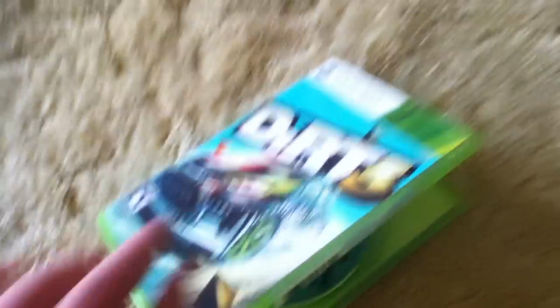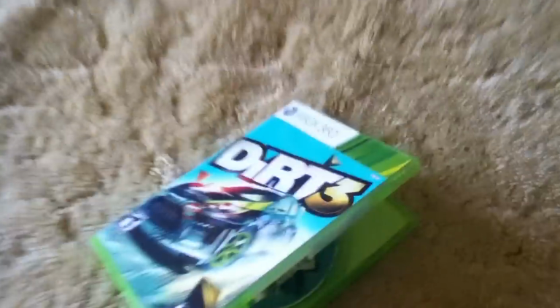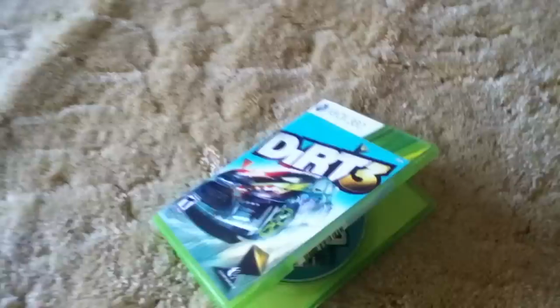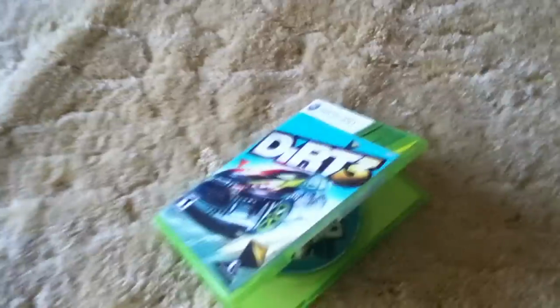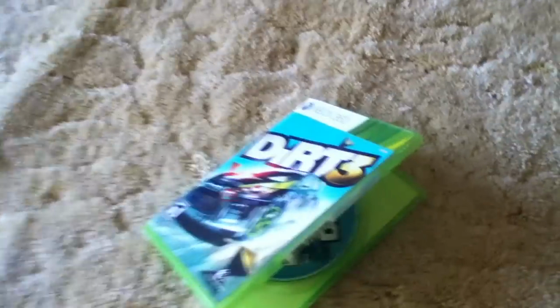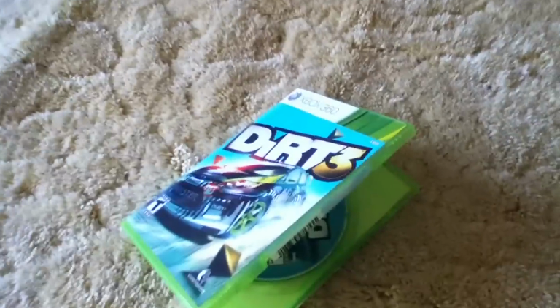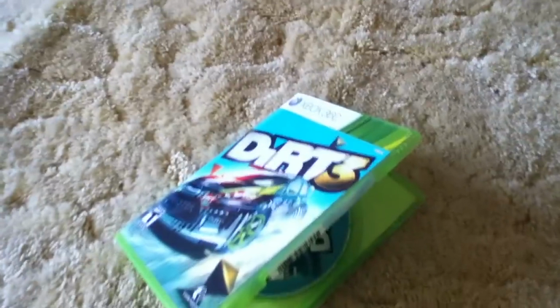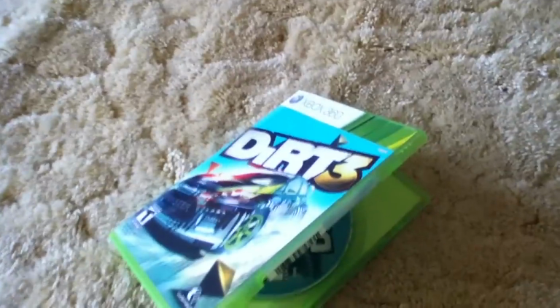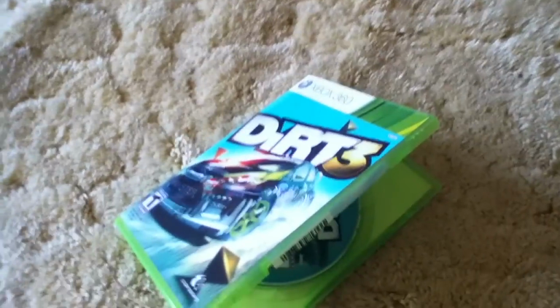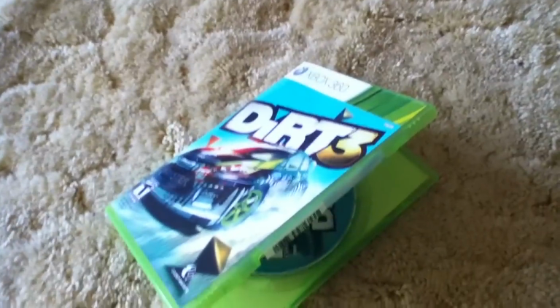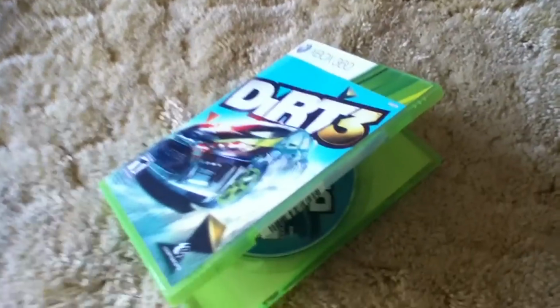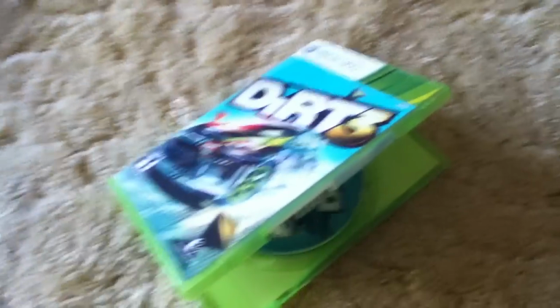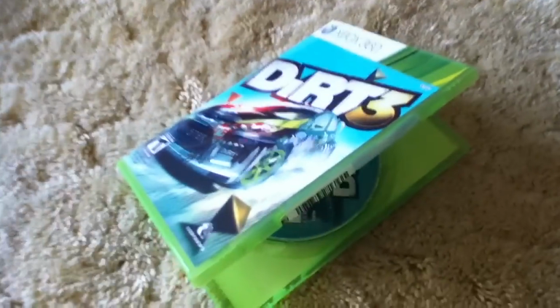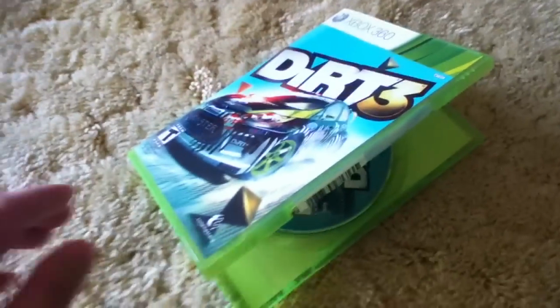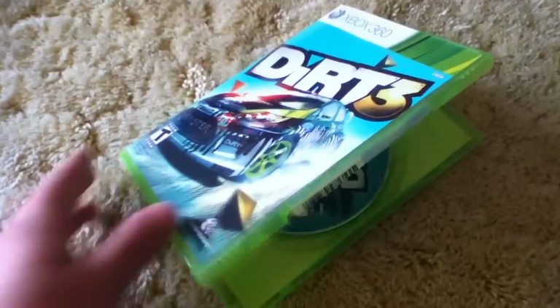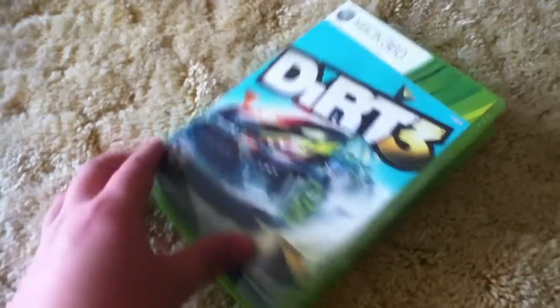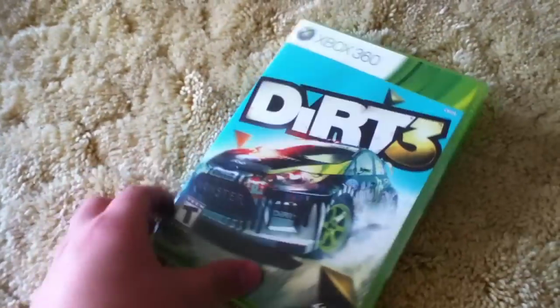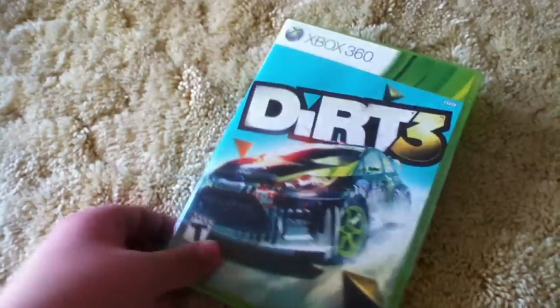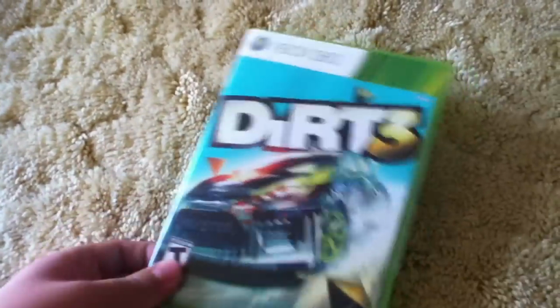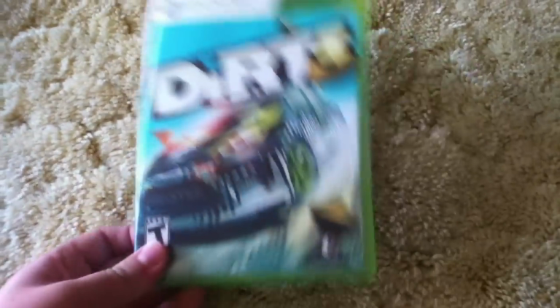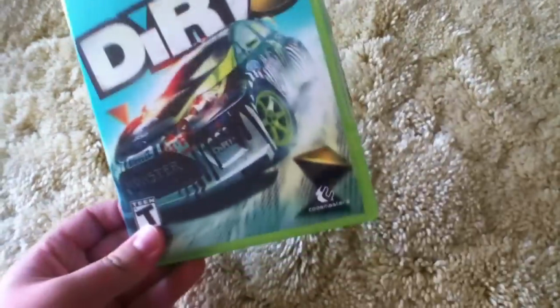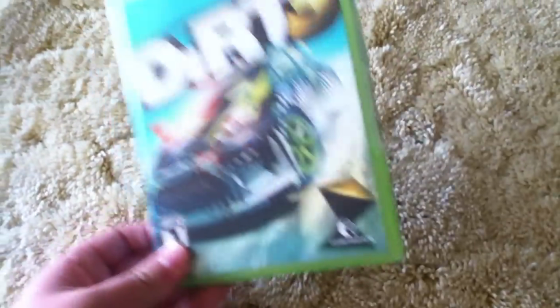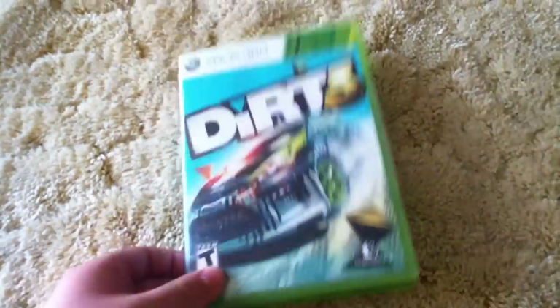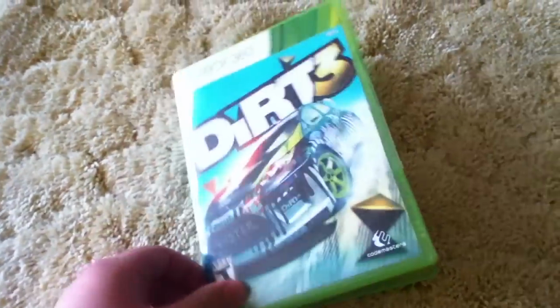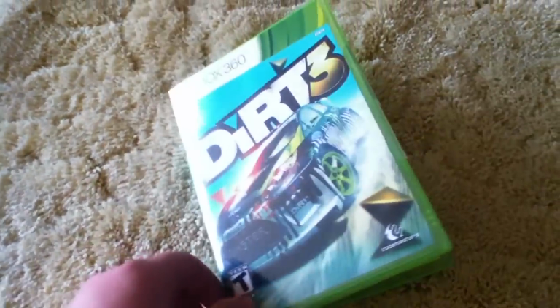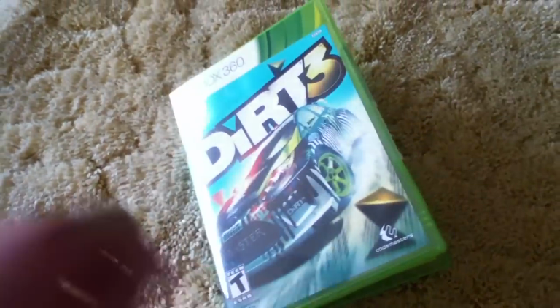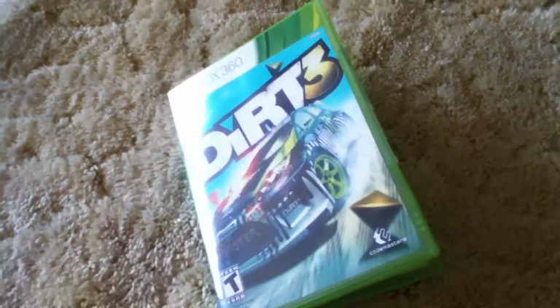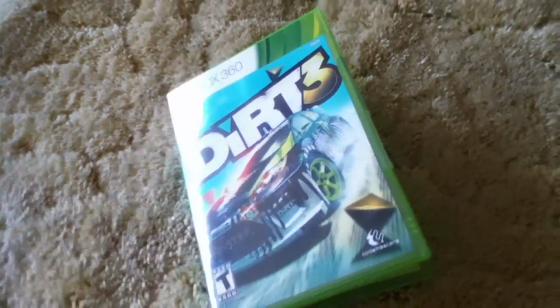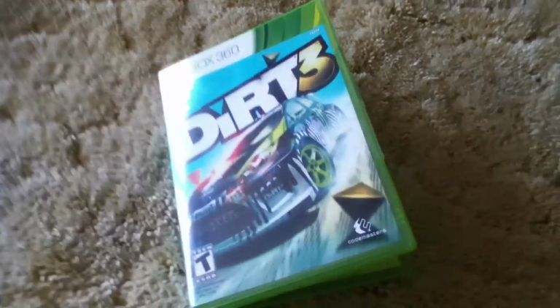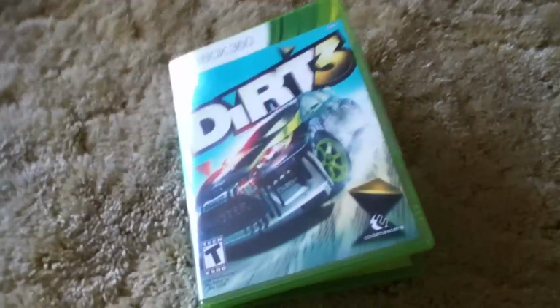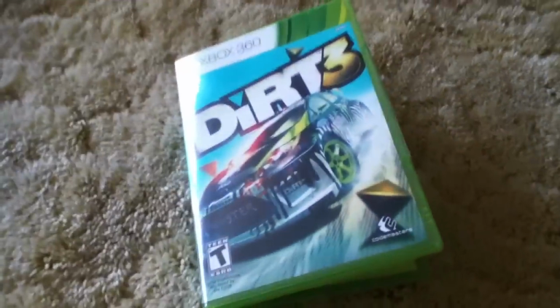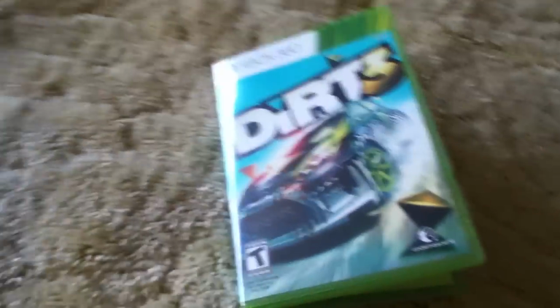So that's the unboxing of Dirt 3. It basically looks like a really cool game — recommend you try it out.